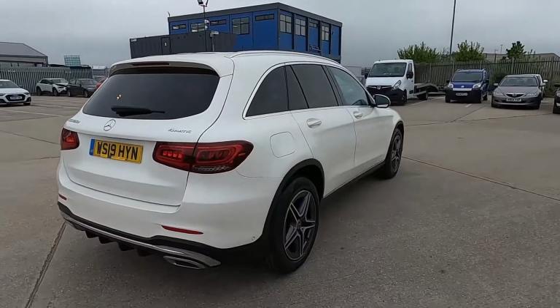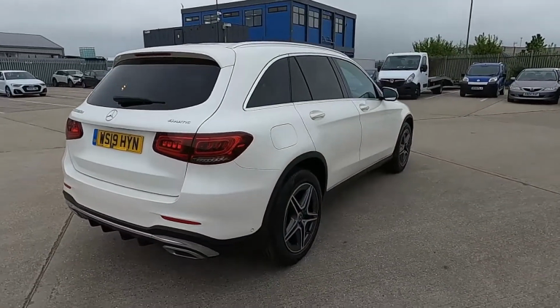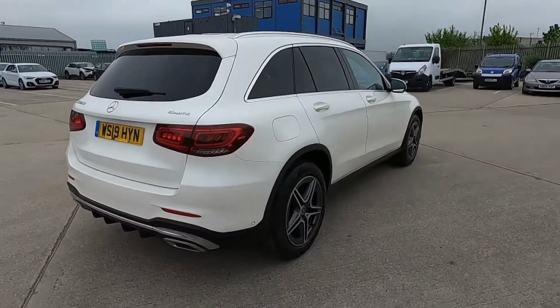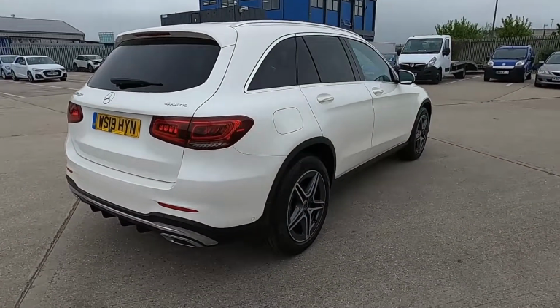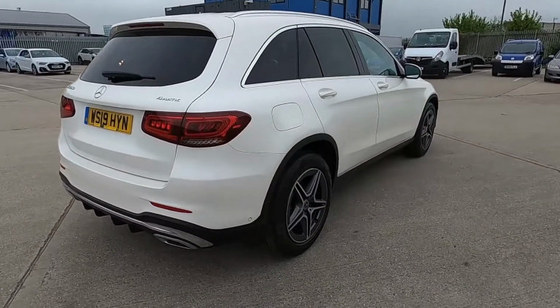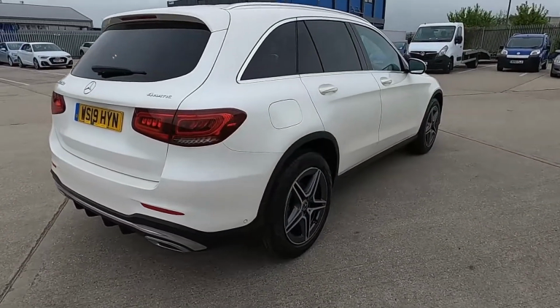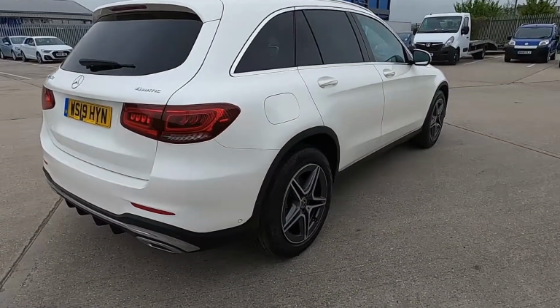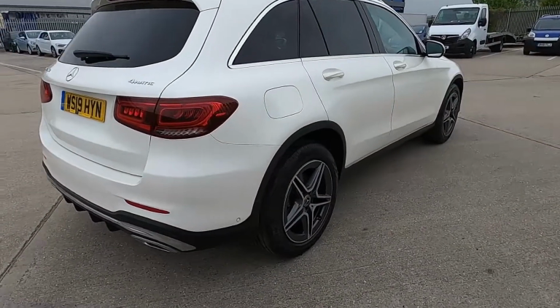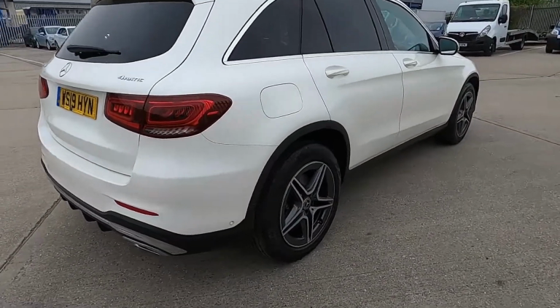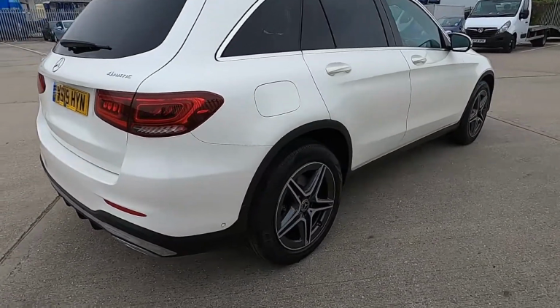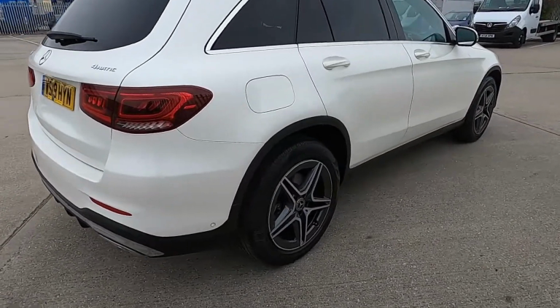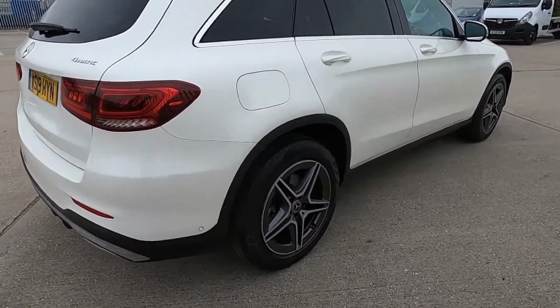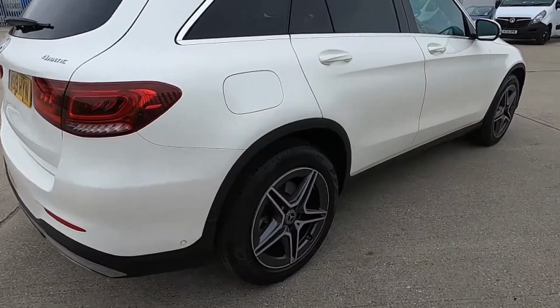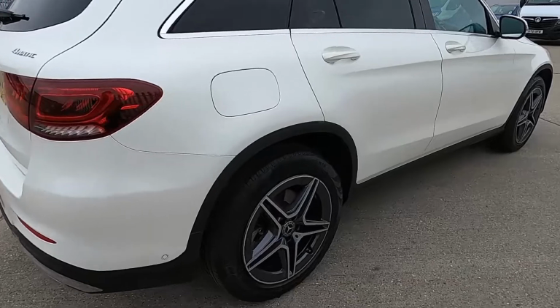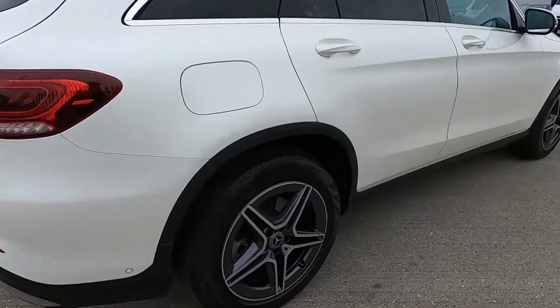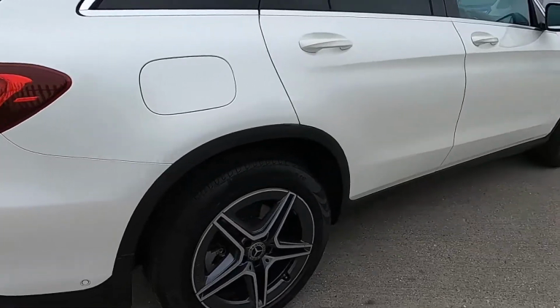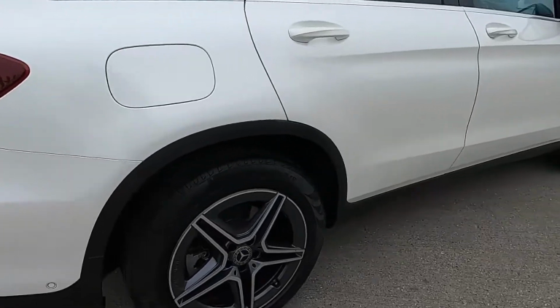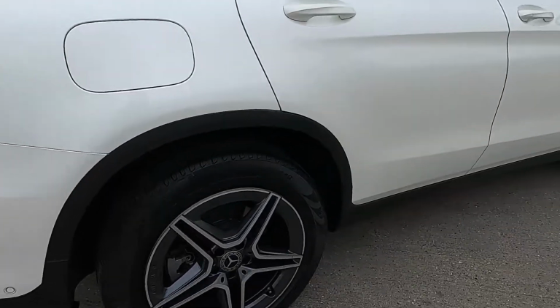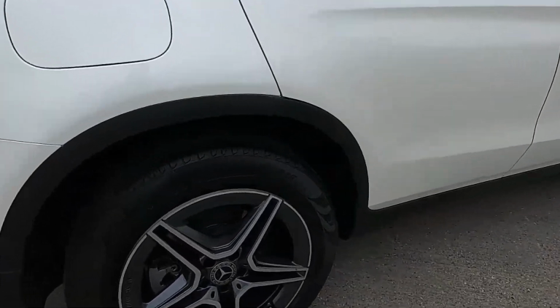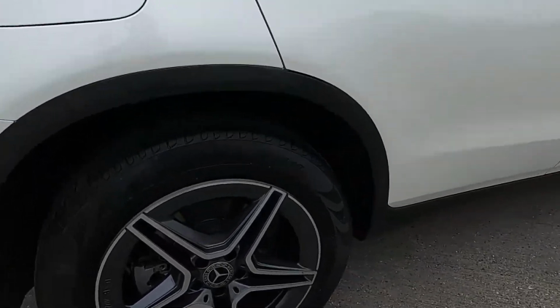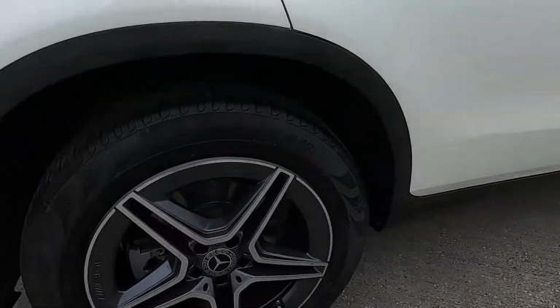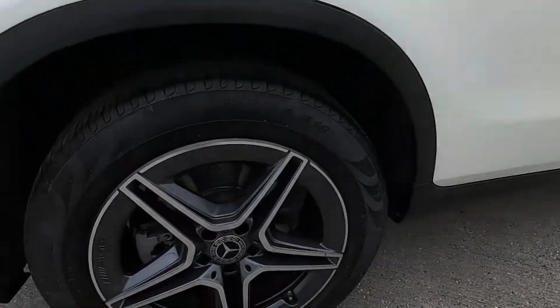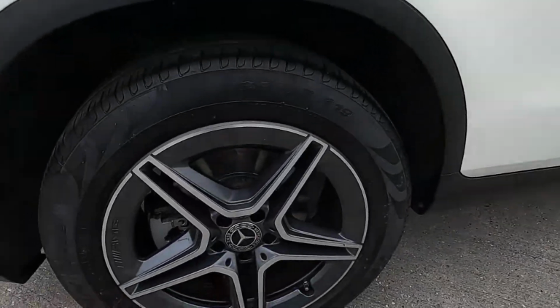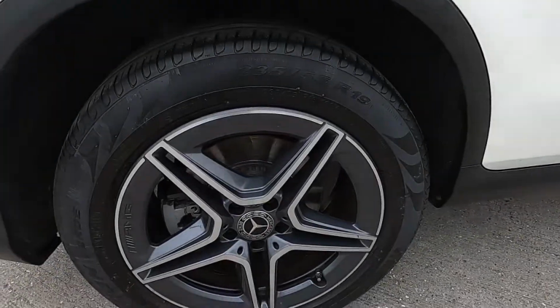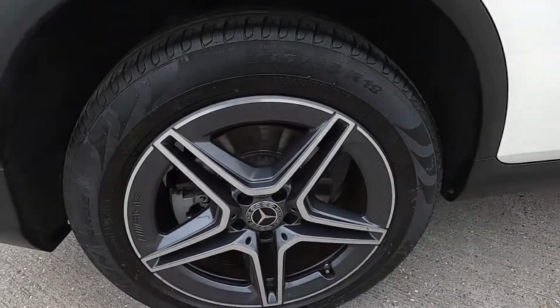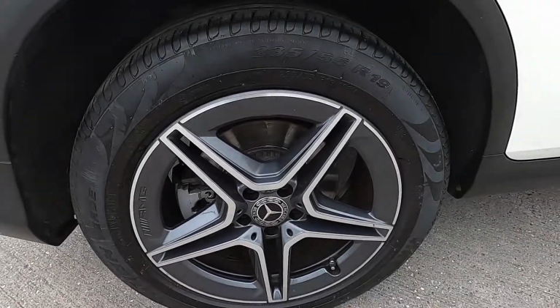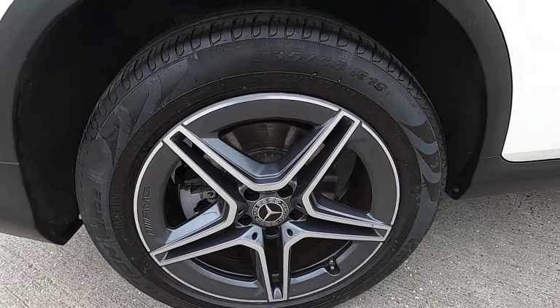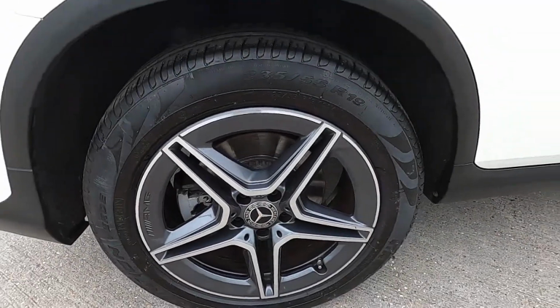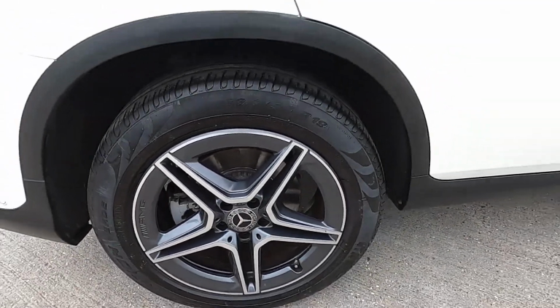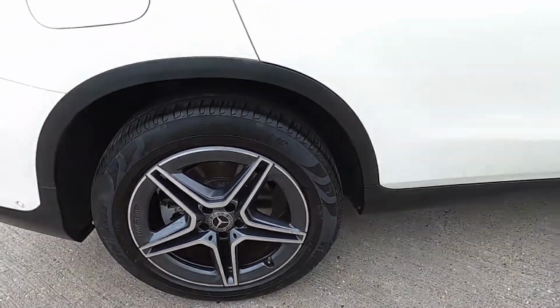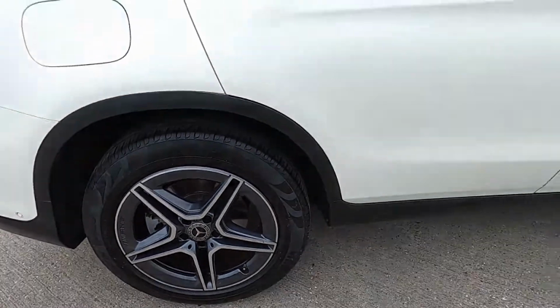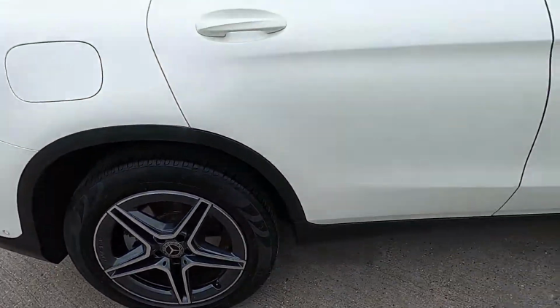All our cars get a 75-point check on the service, and this GLC also has a full service history.